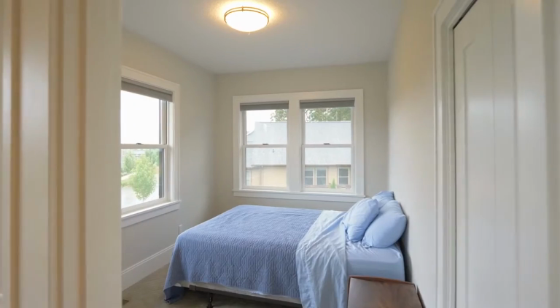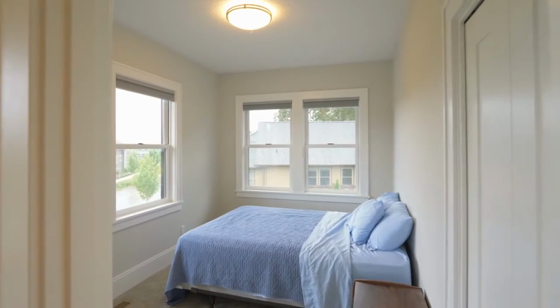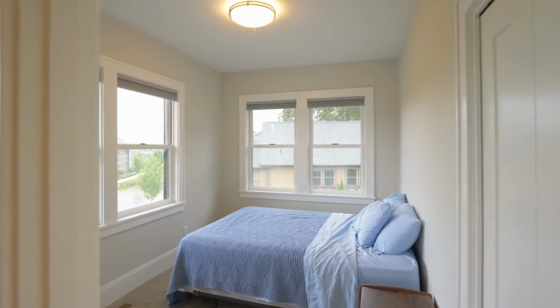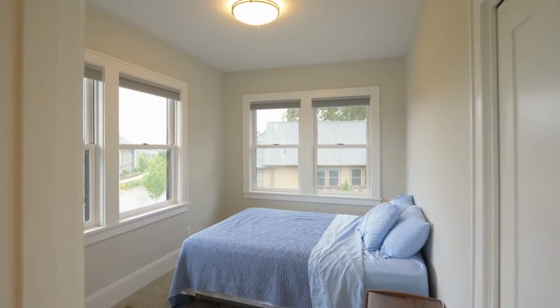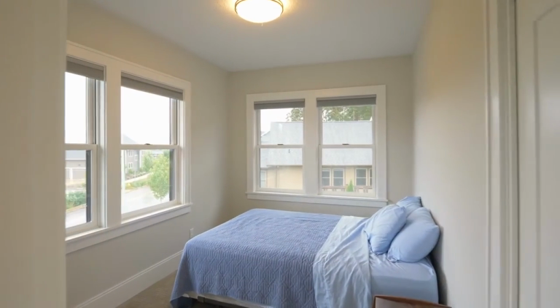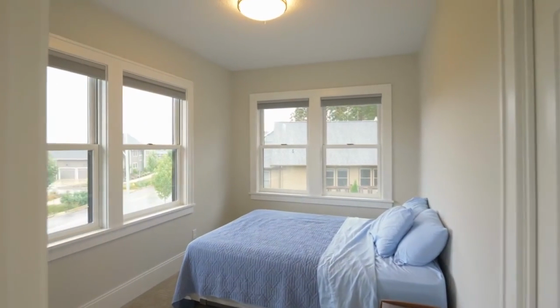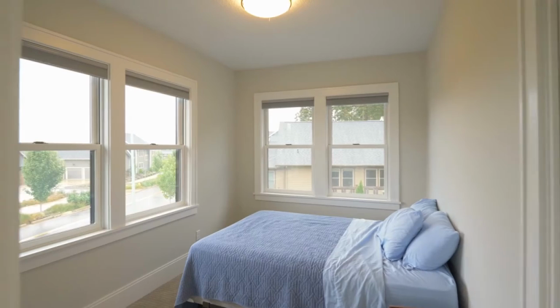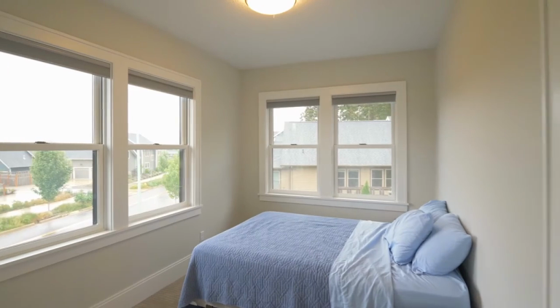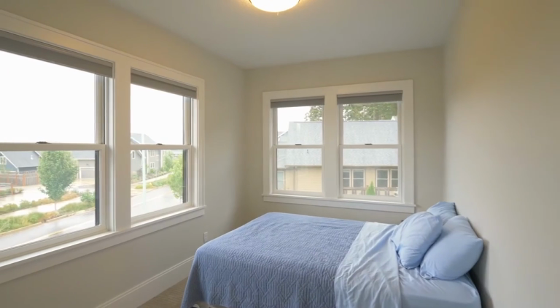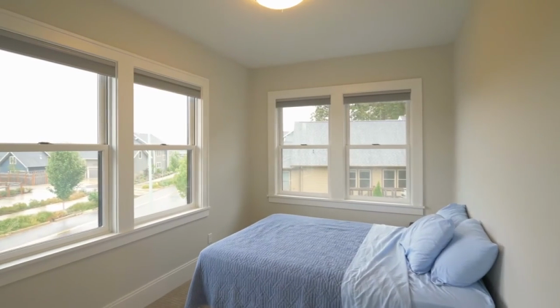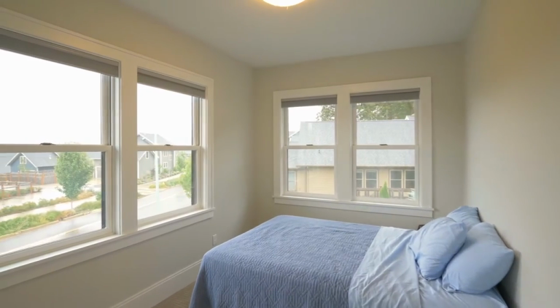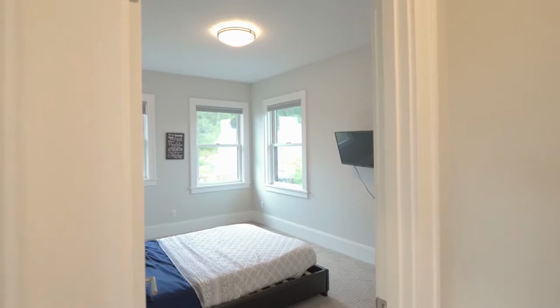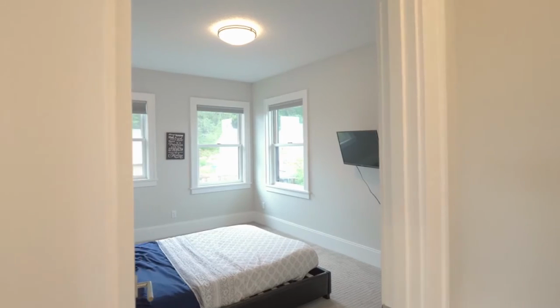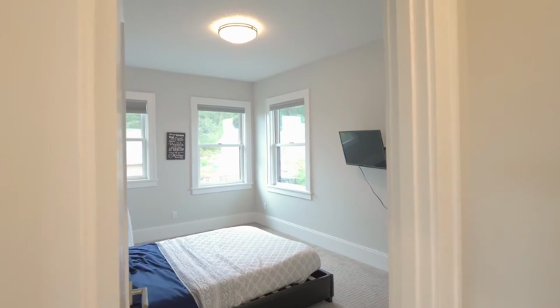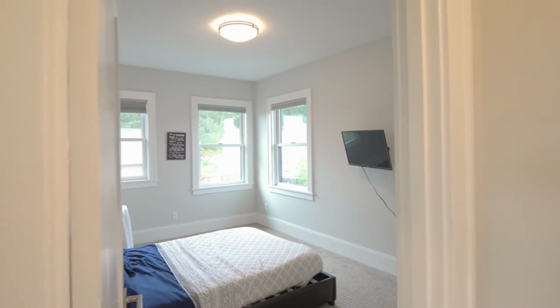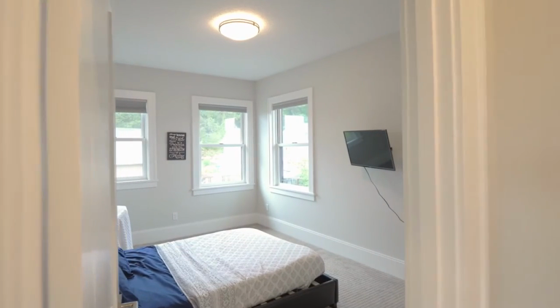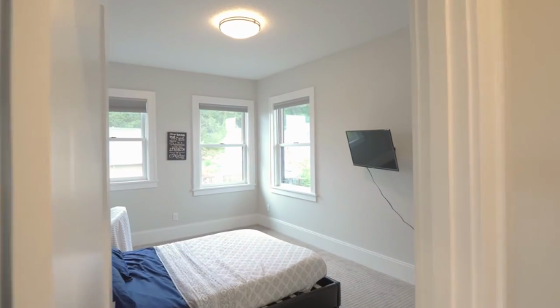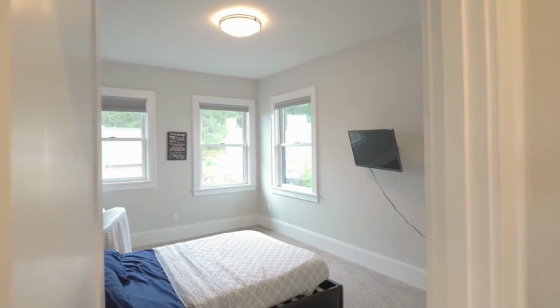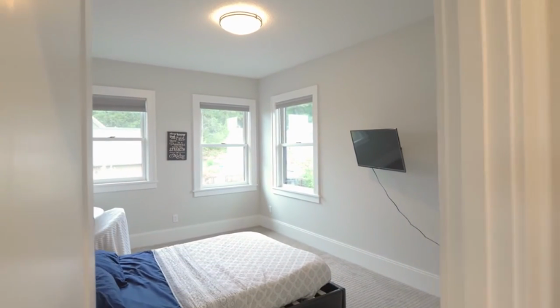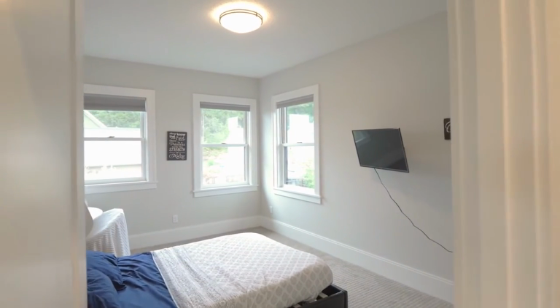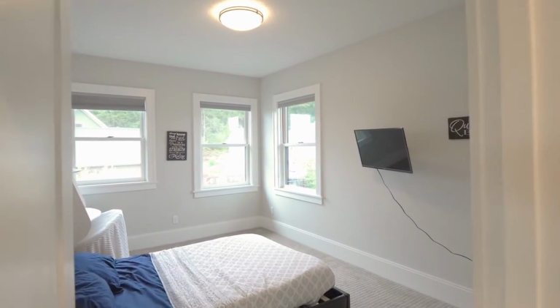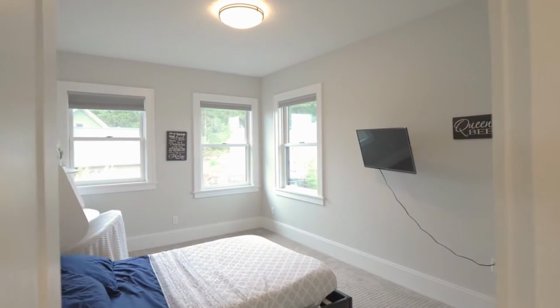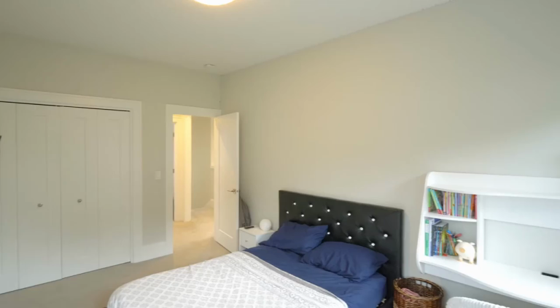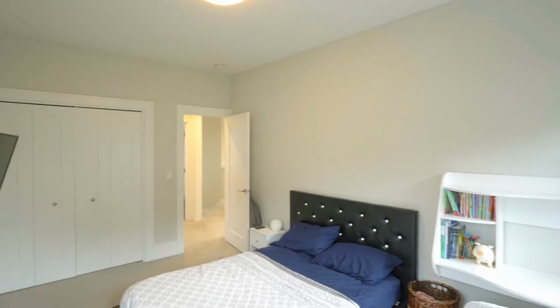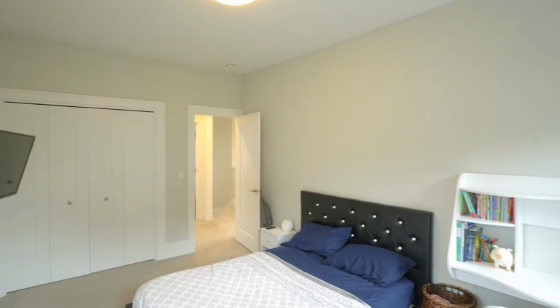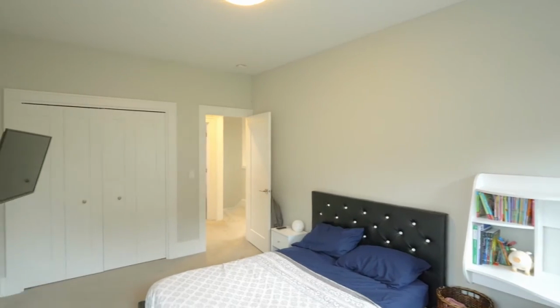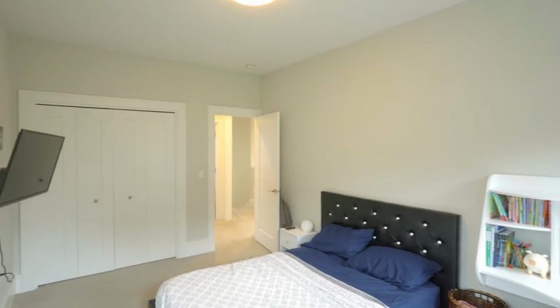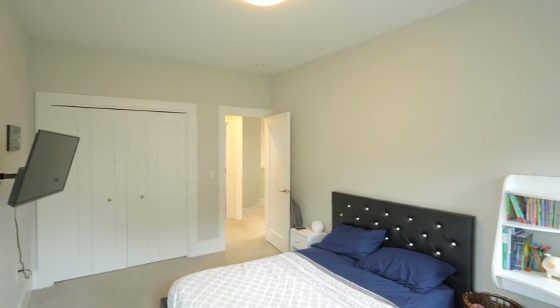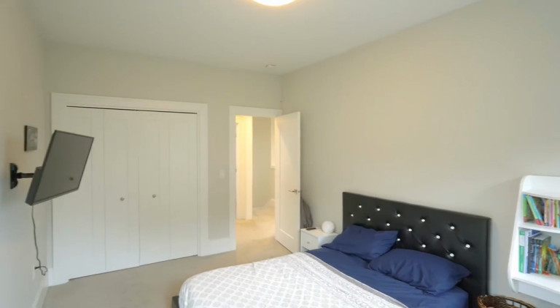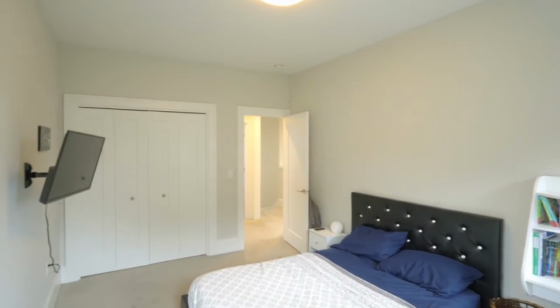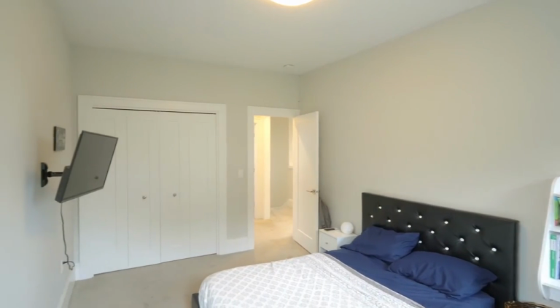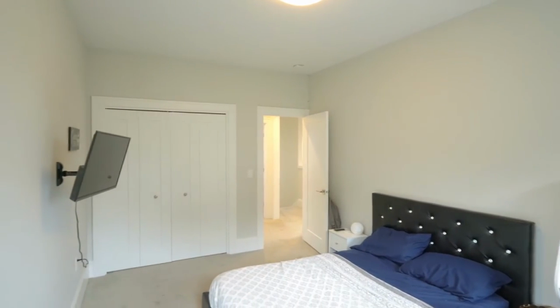This four-bedroom, two-and-a-half bath home has plenty of space with more than 2,900 square feet.